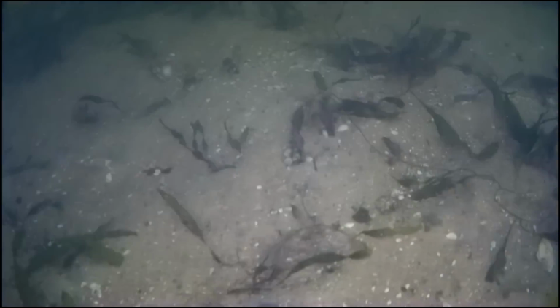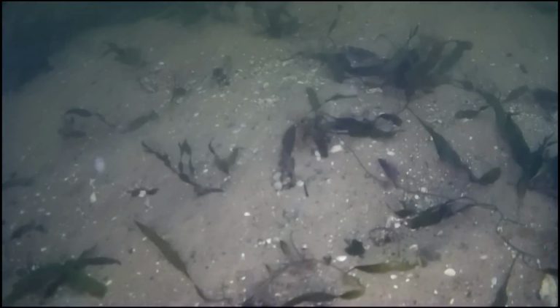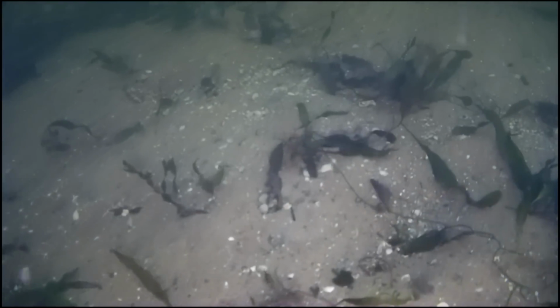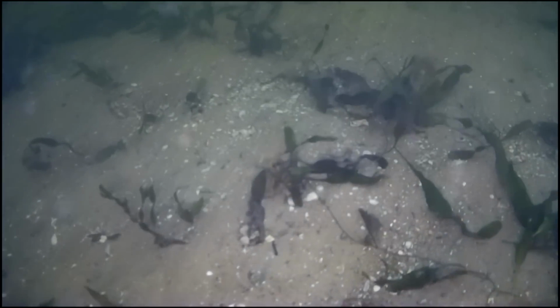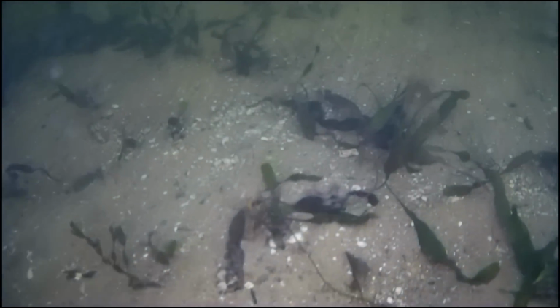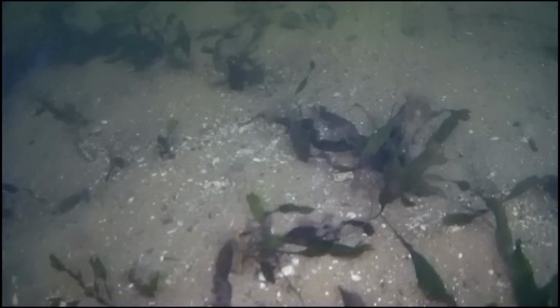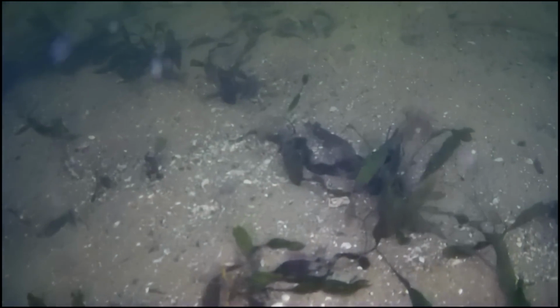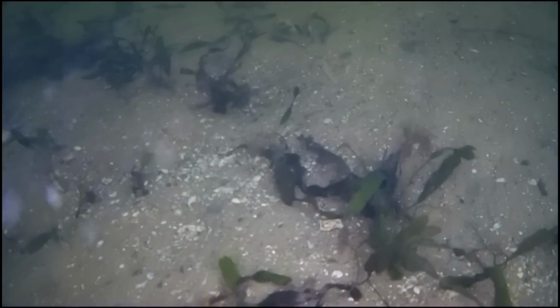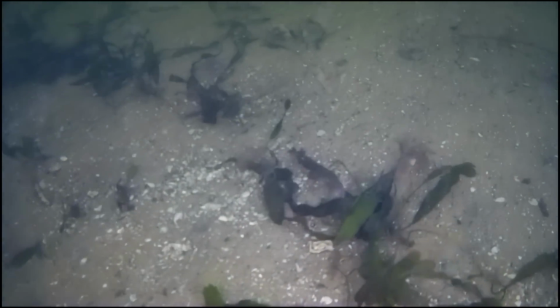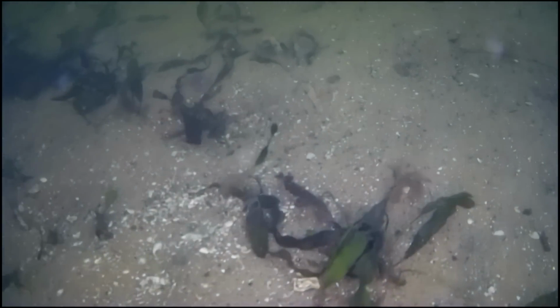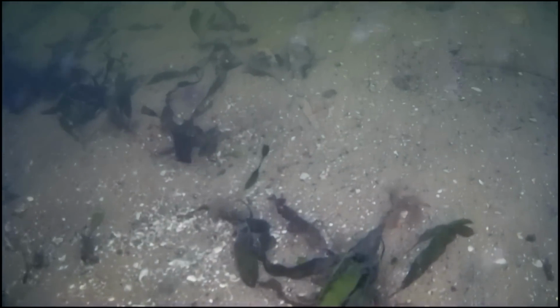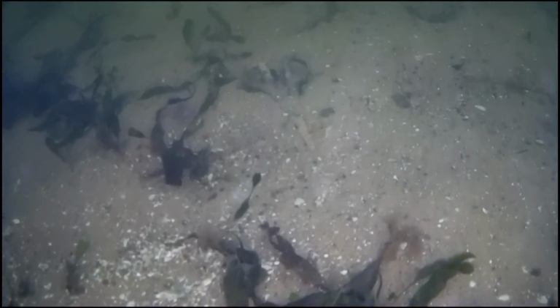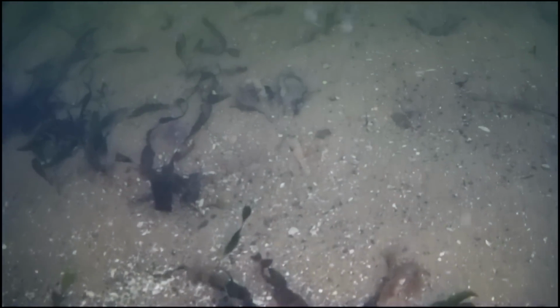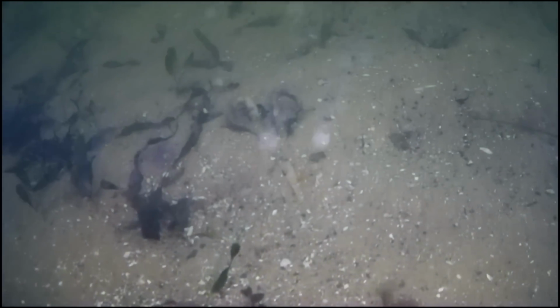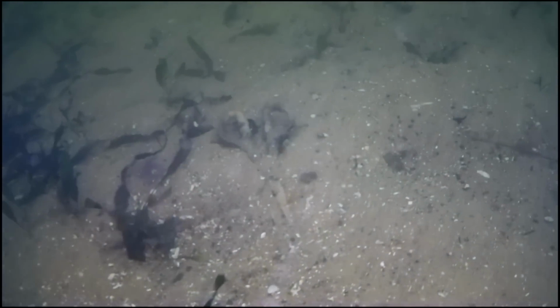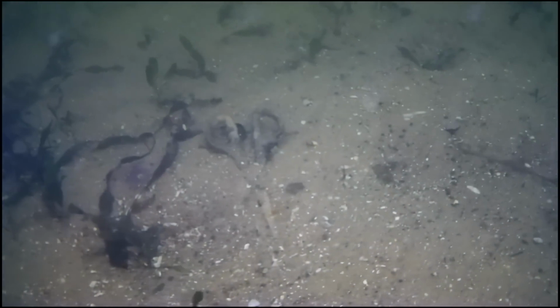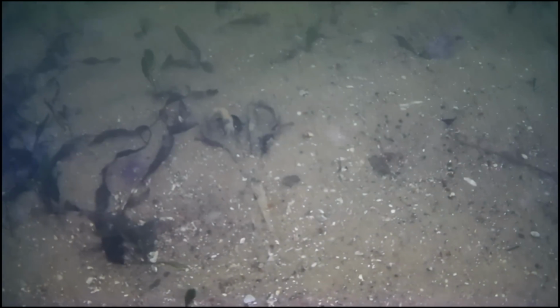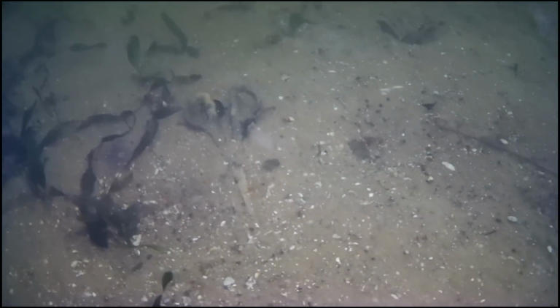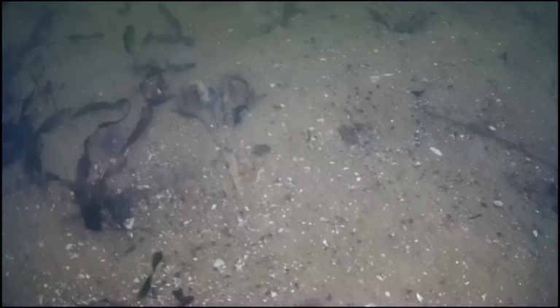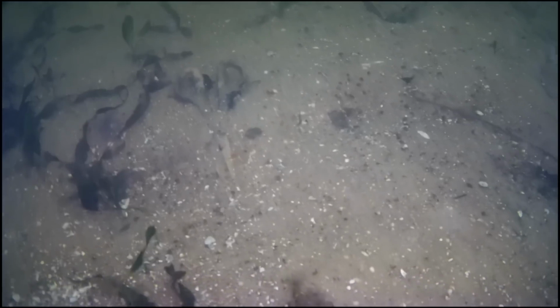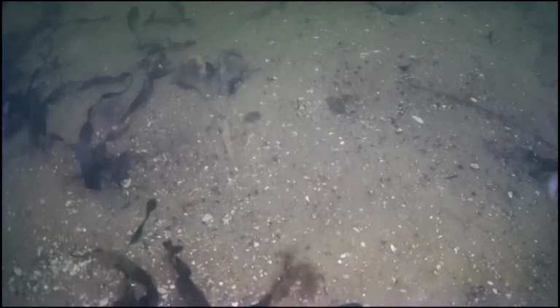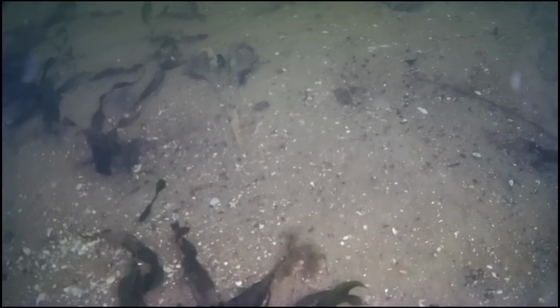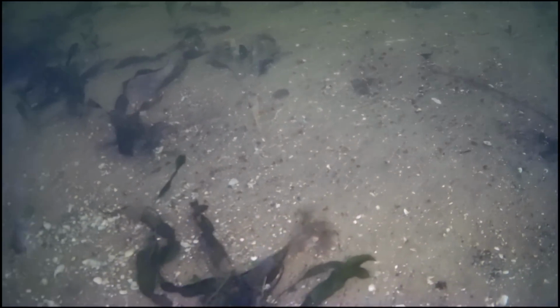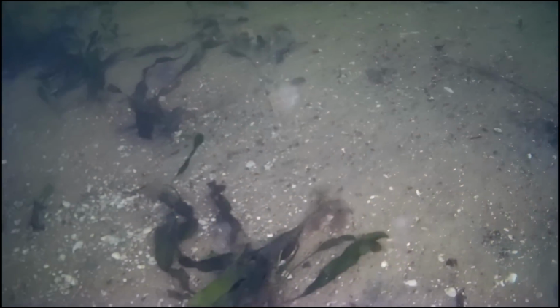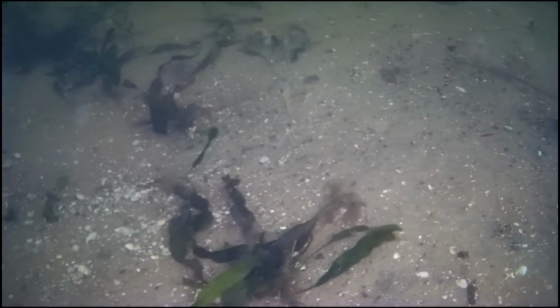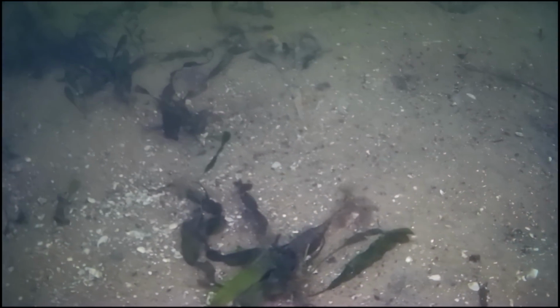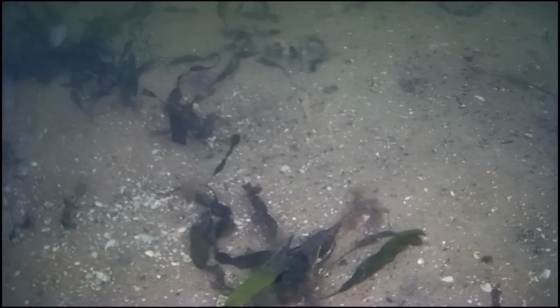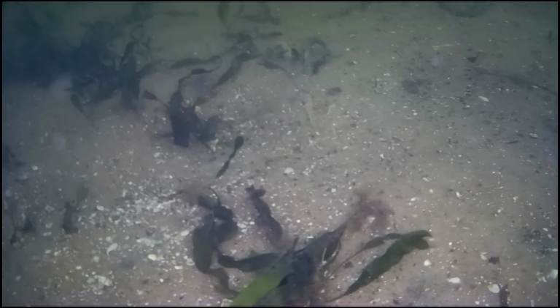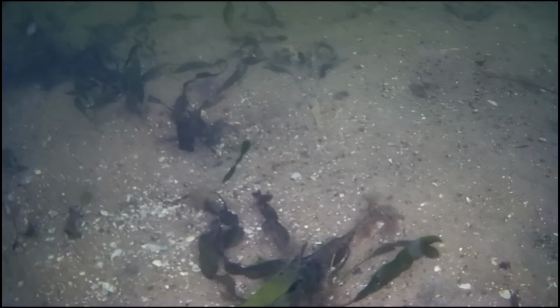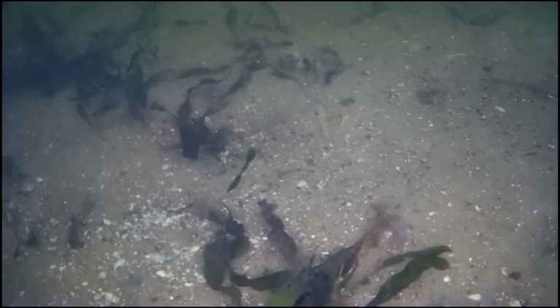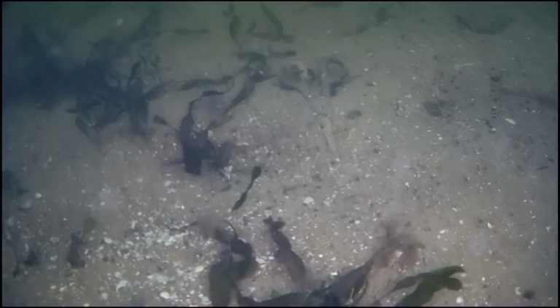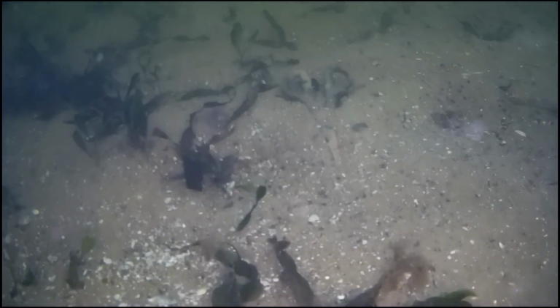And then all of a sudden, what do we find? A pair of scissors. What's a pair of scissors doing in the middle of nowhere?